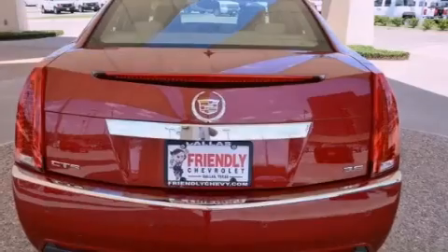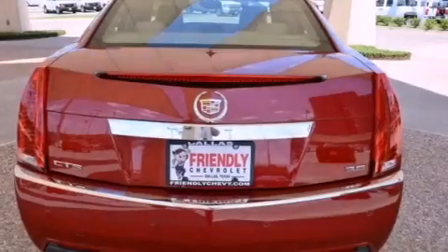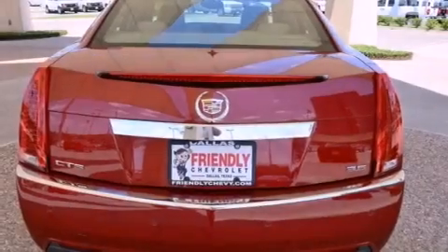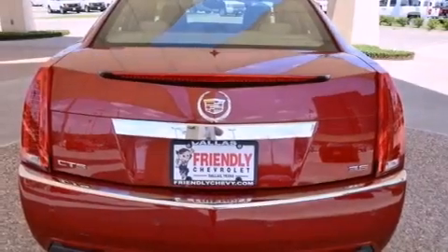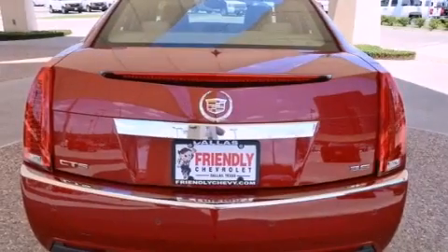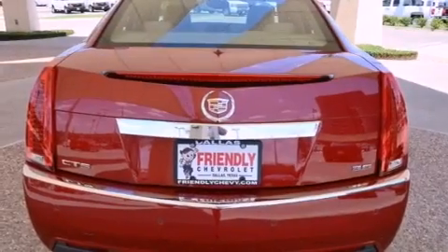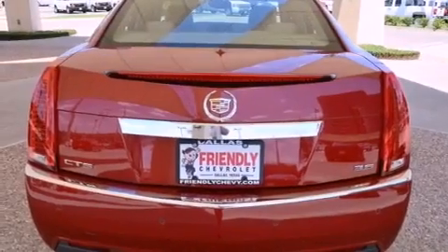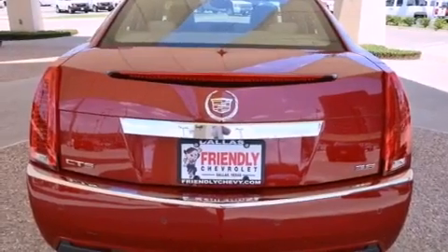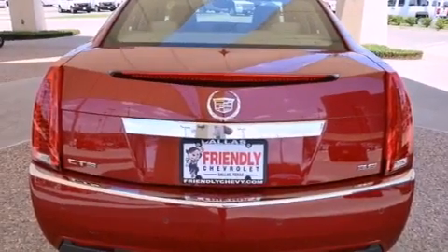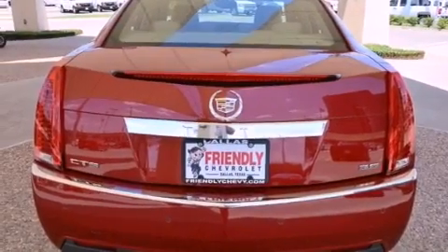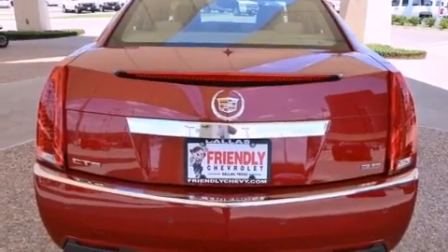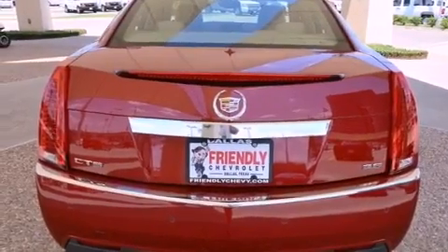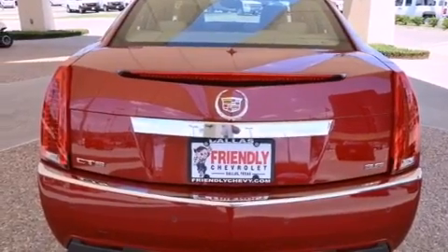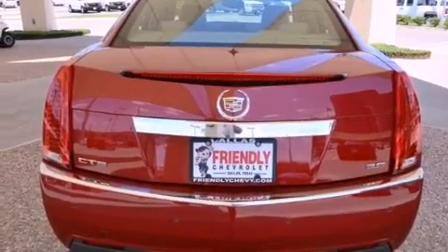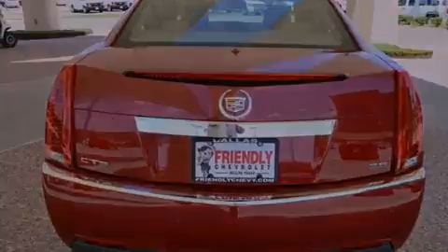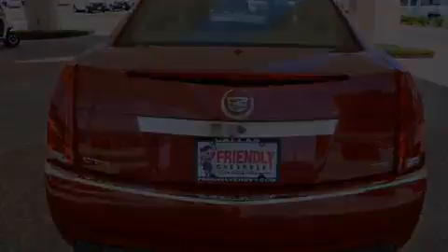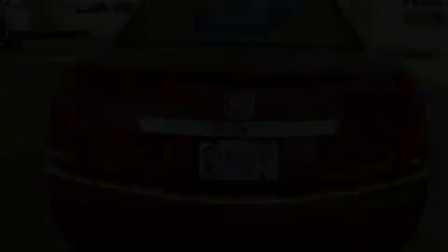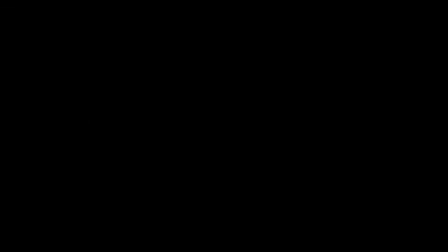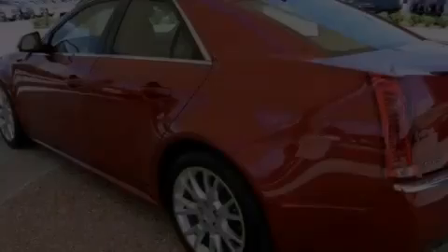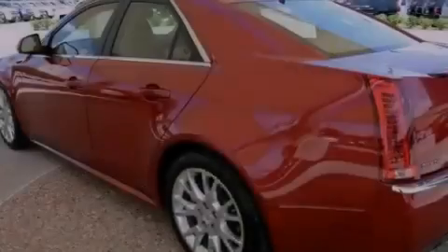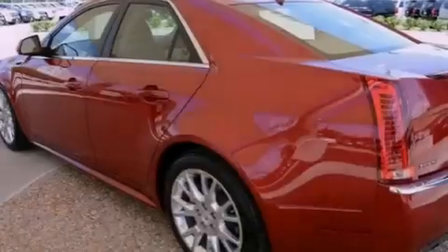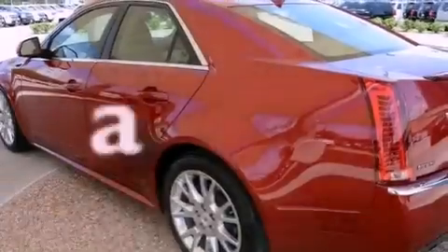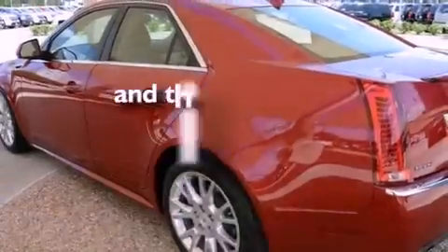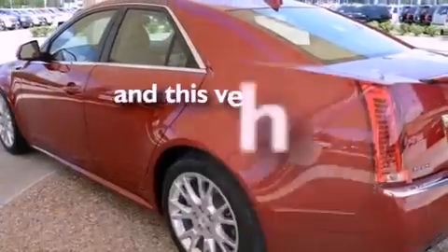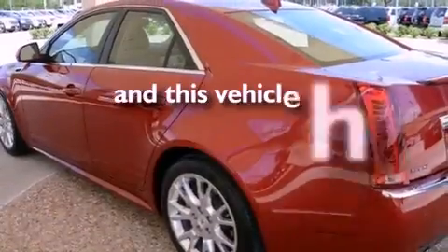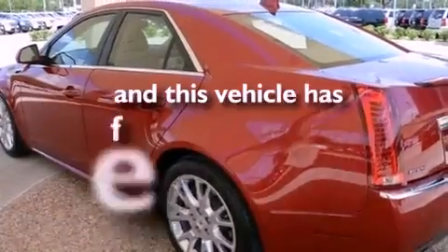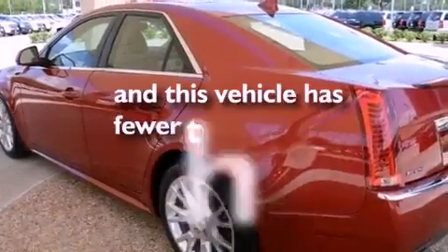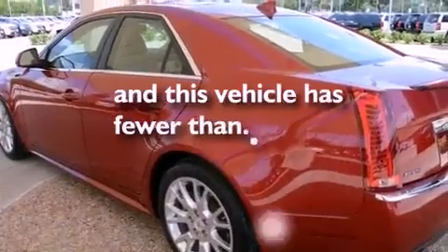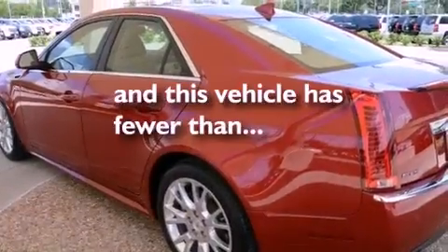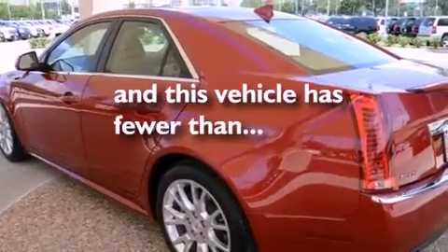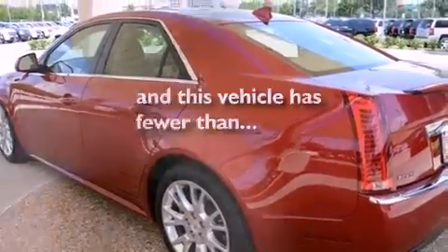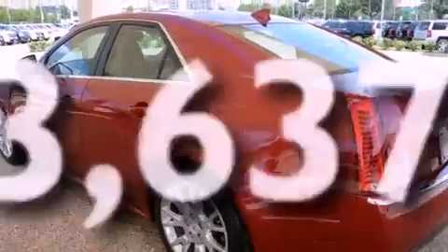Traction control, an anti-lock braking system, a keyless entry system — and this vehicle has less than 4,000 miles.